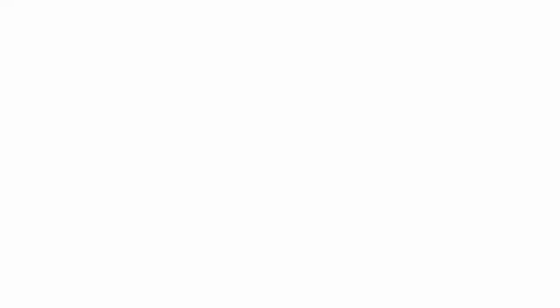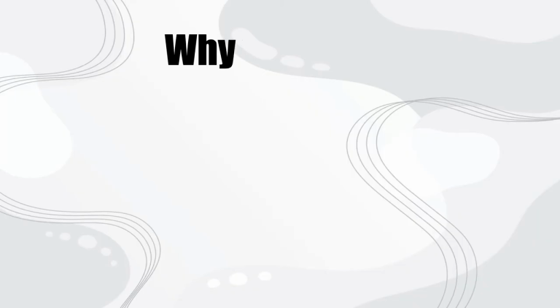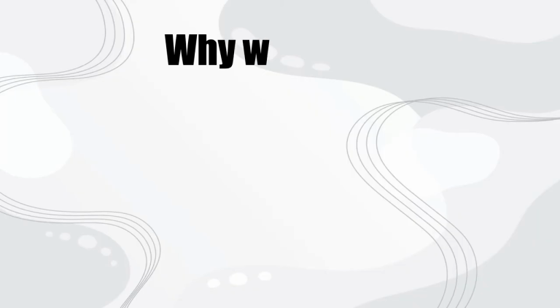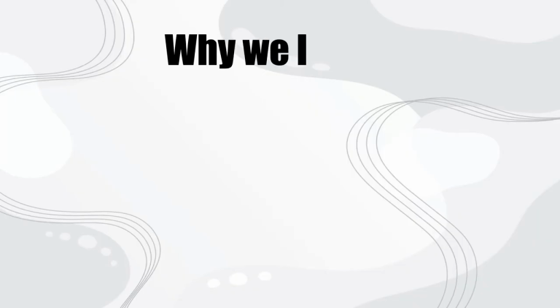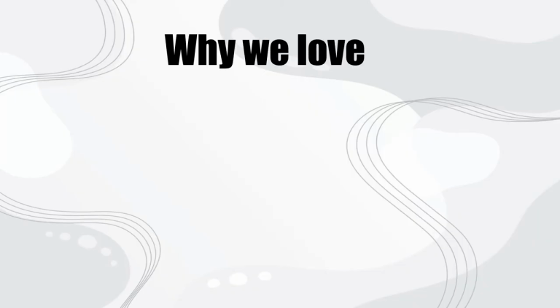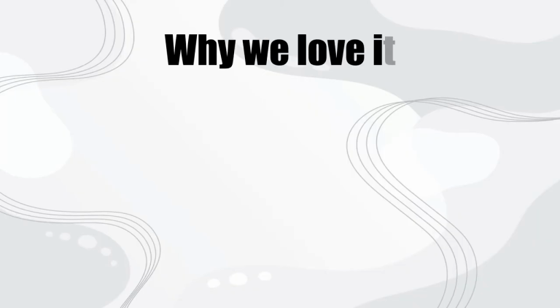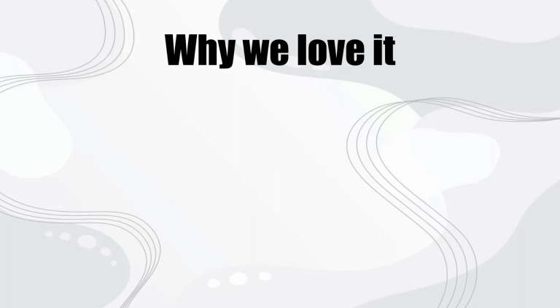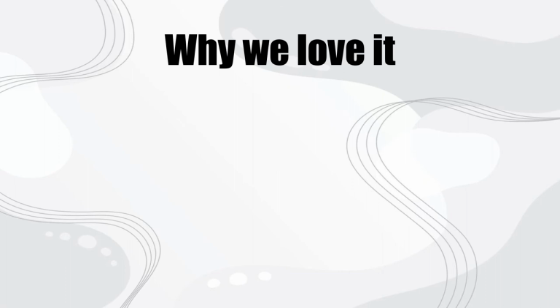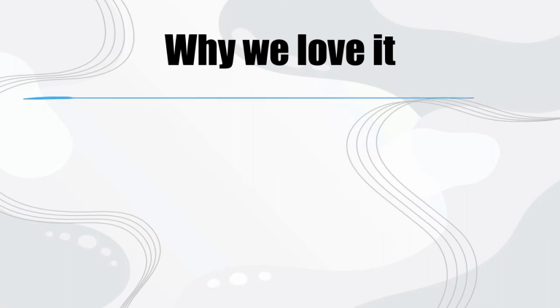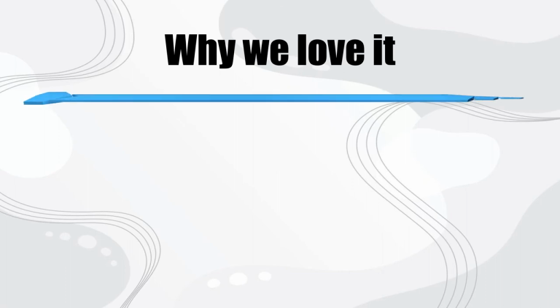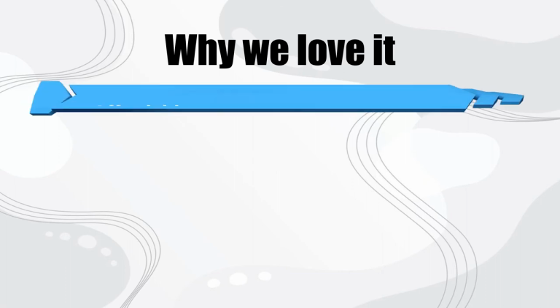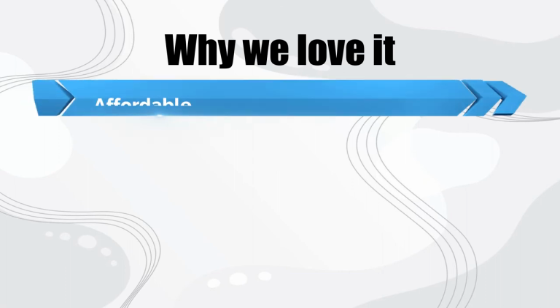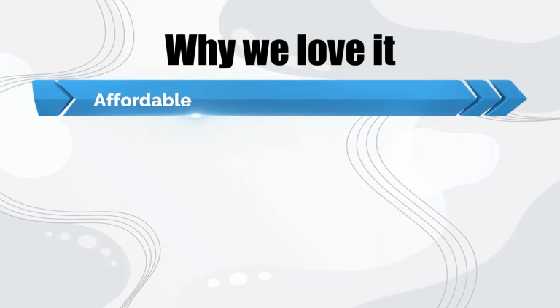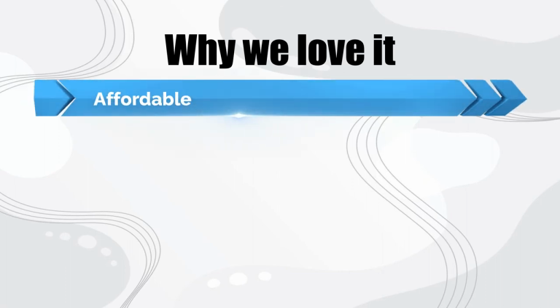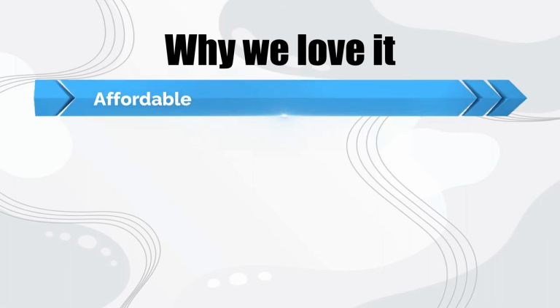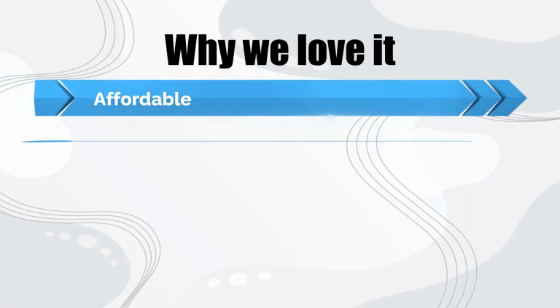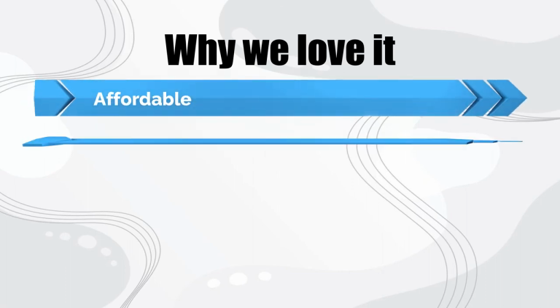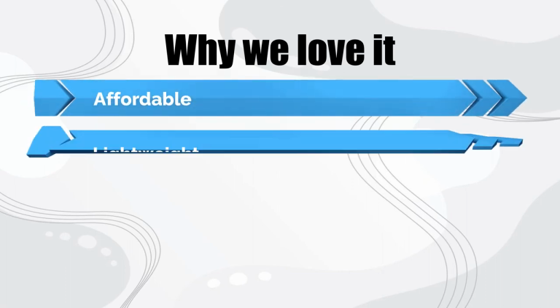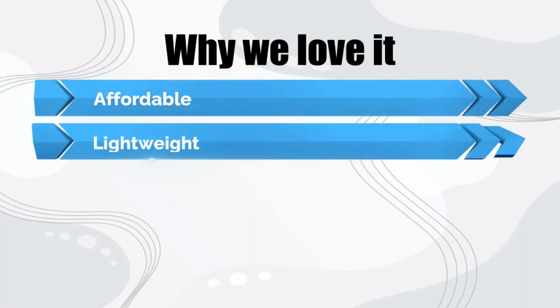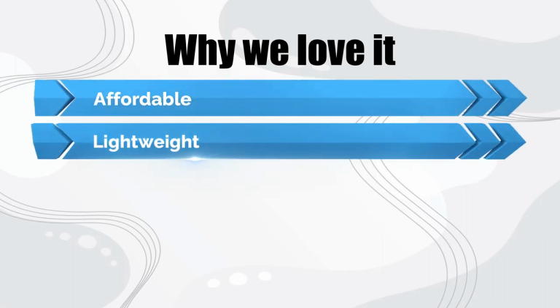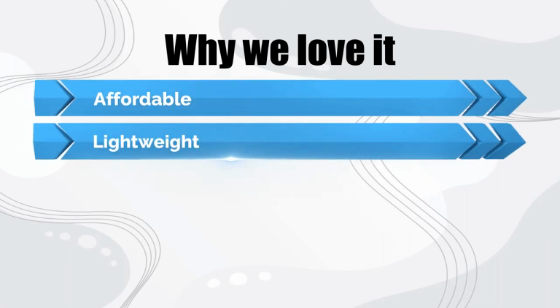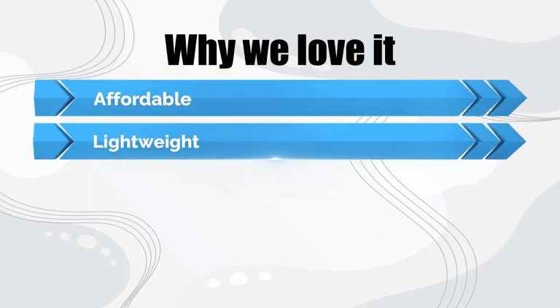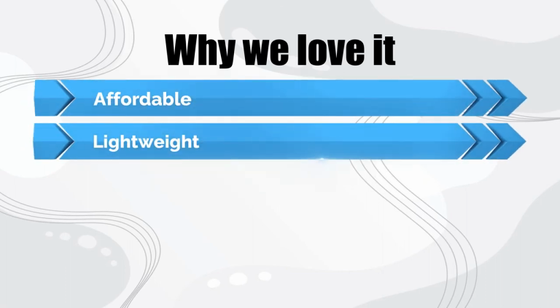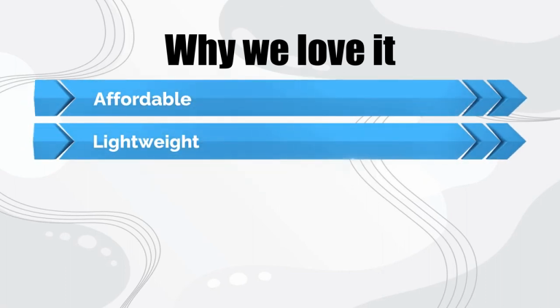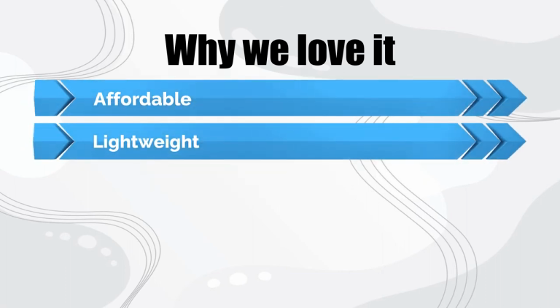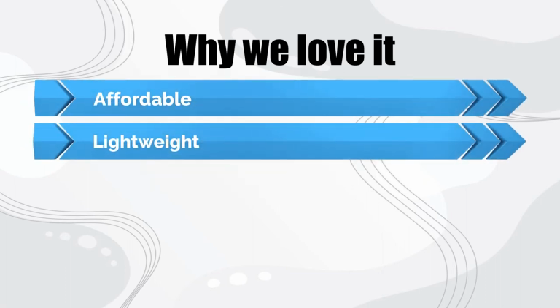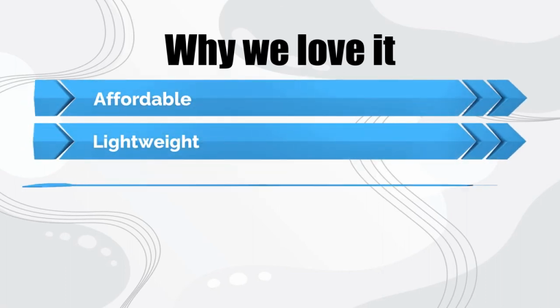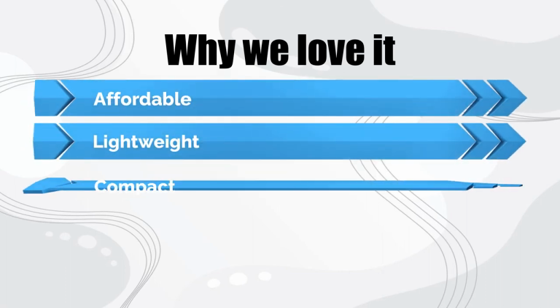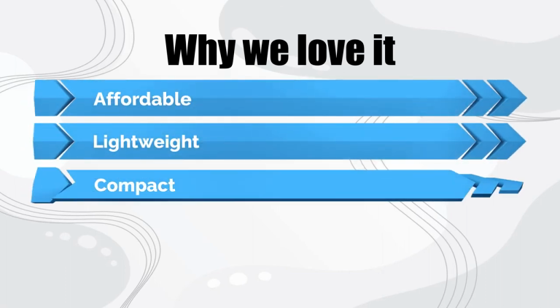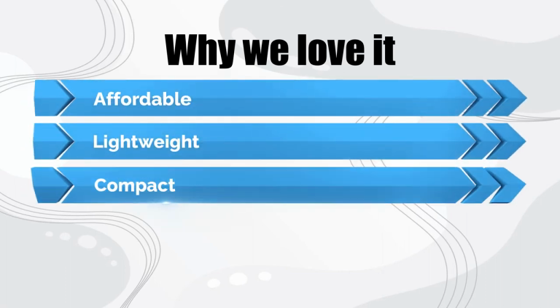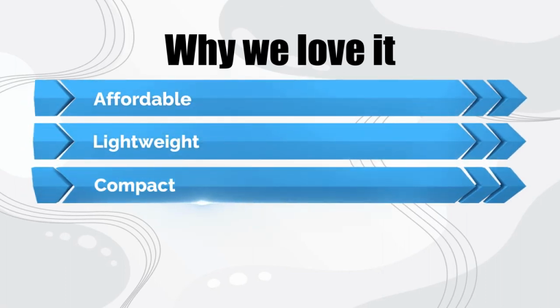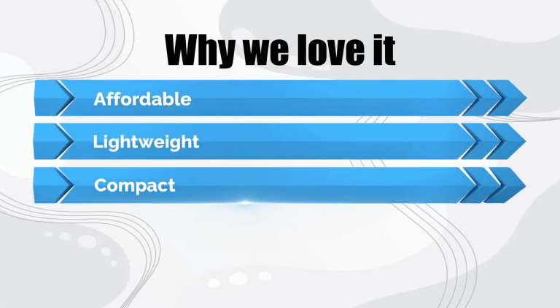Why we love it: Affordable, lightweight, and compact.